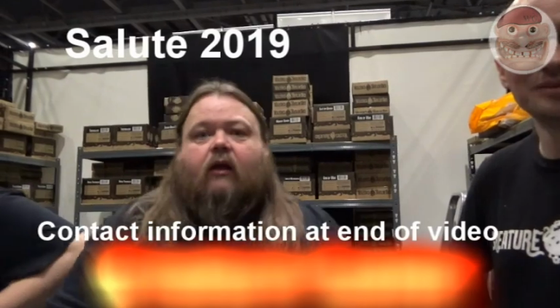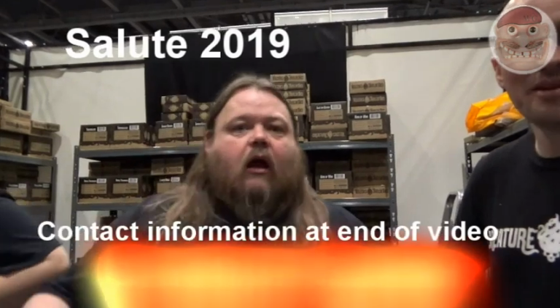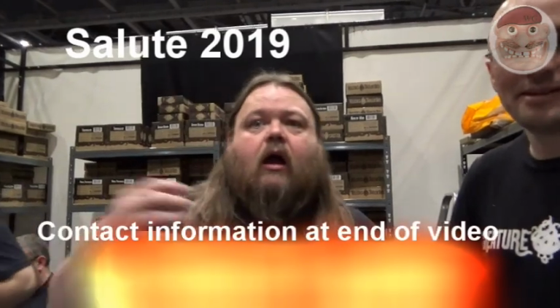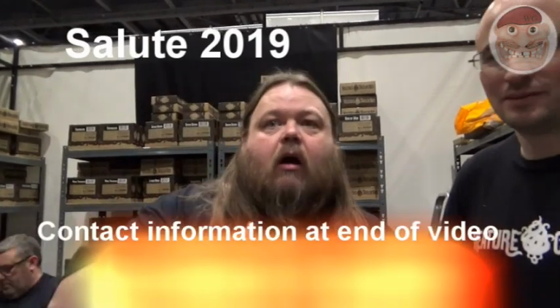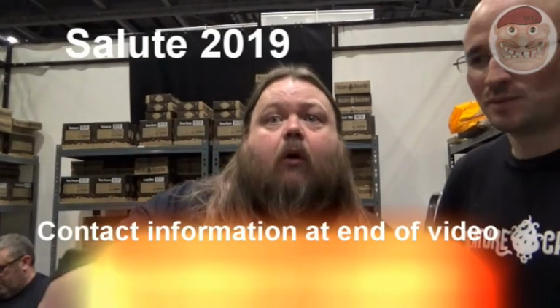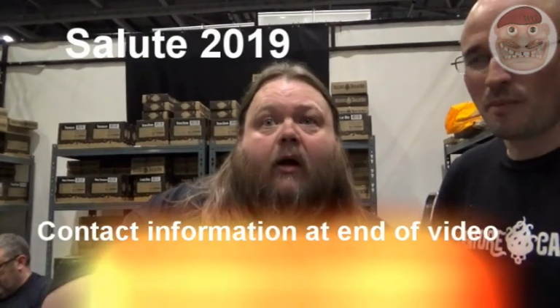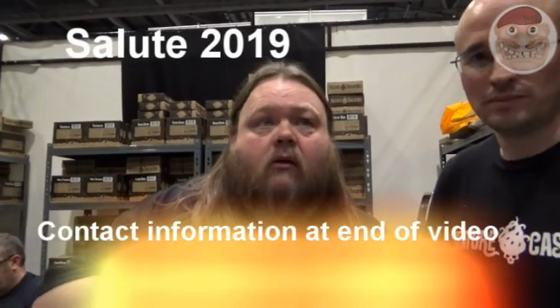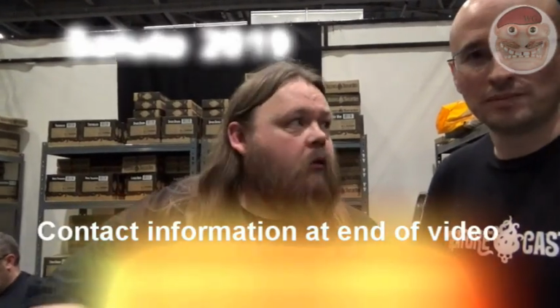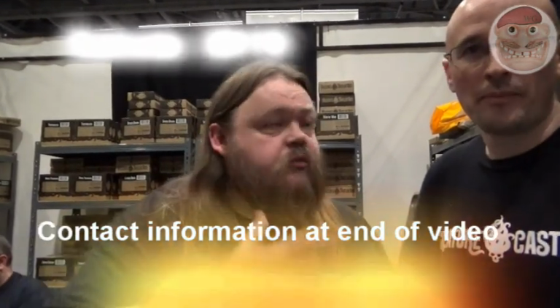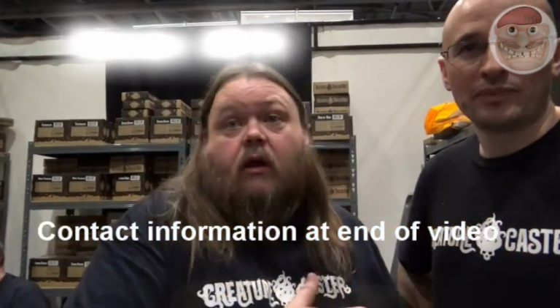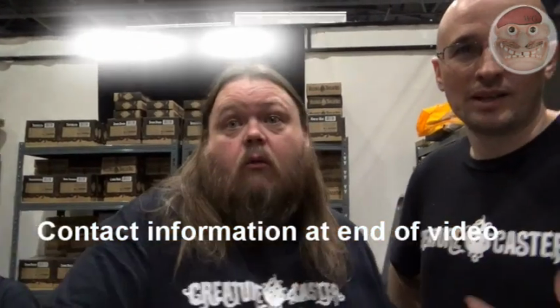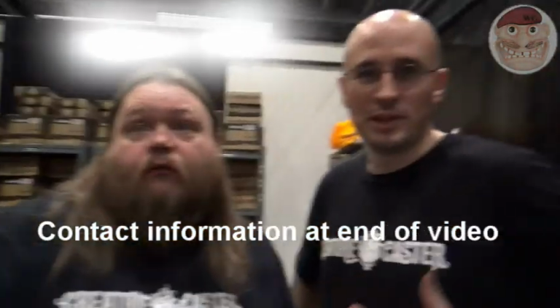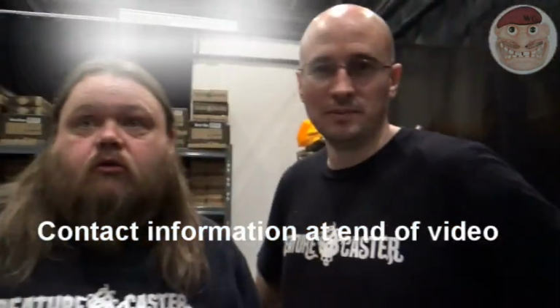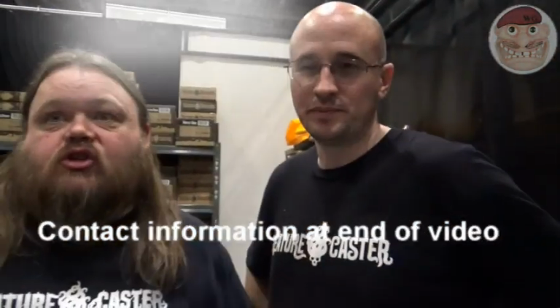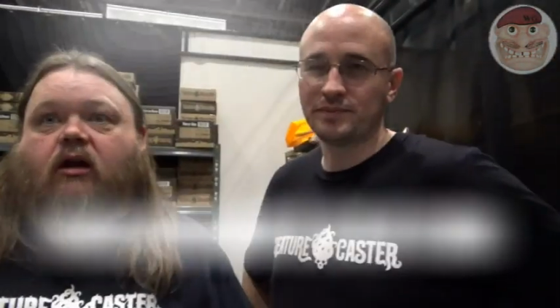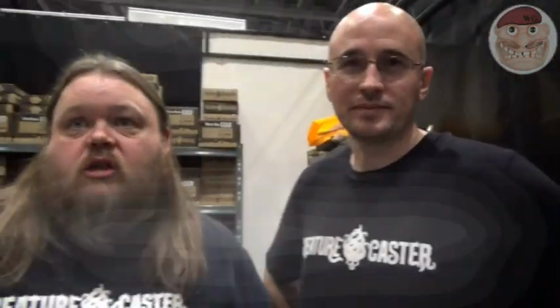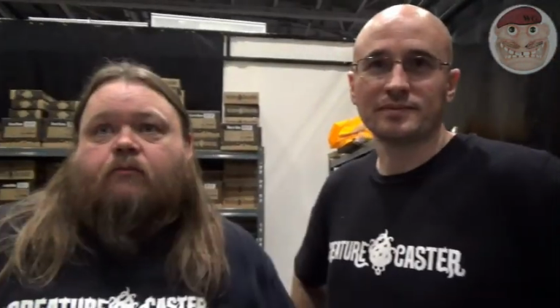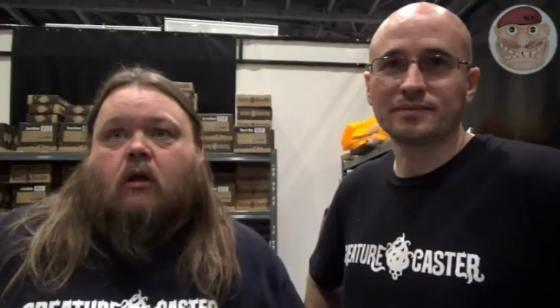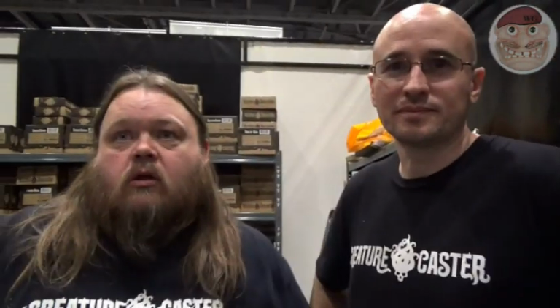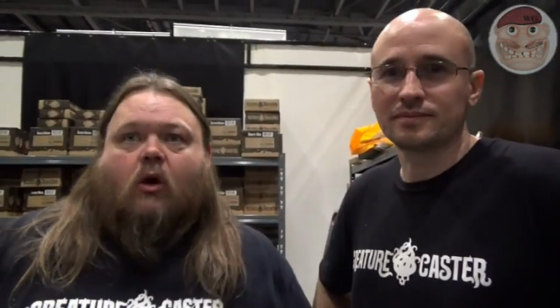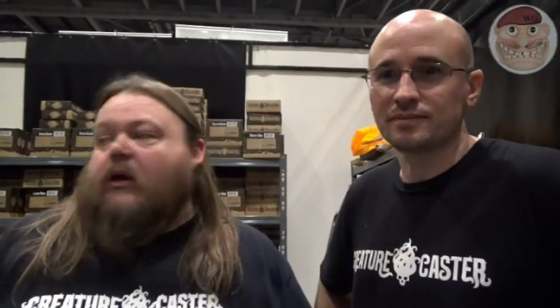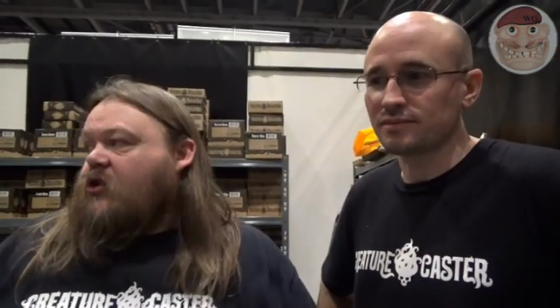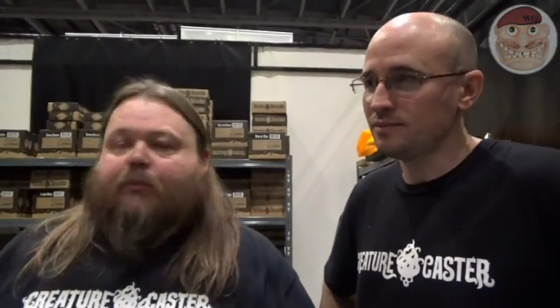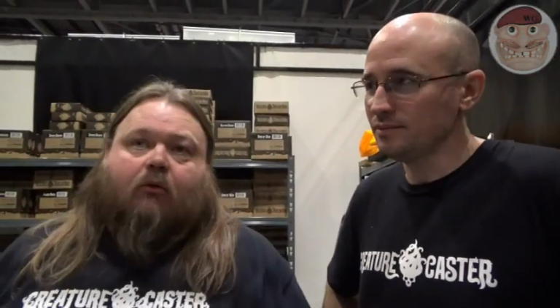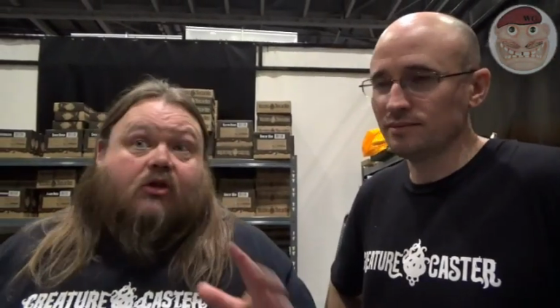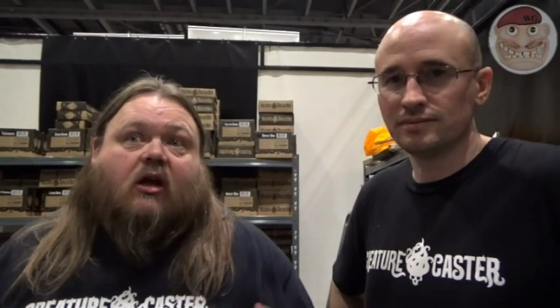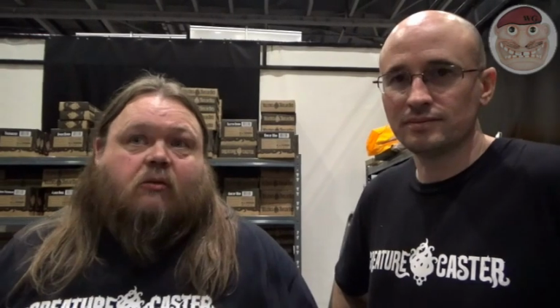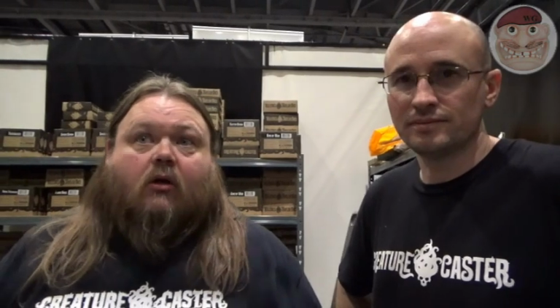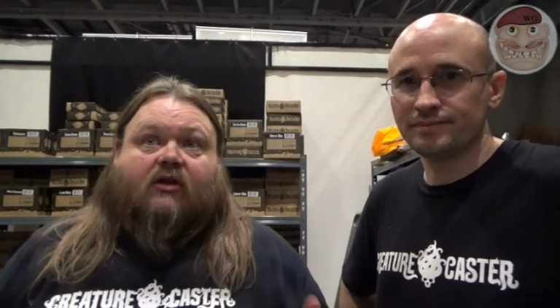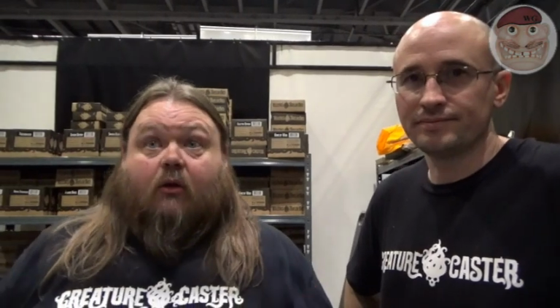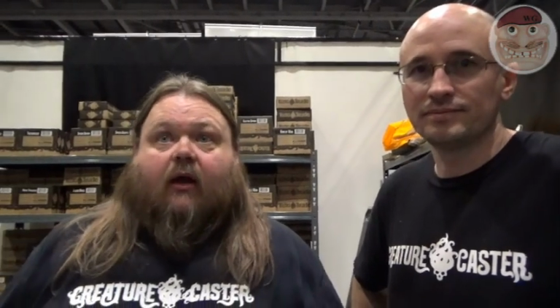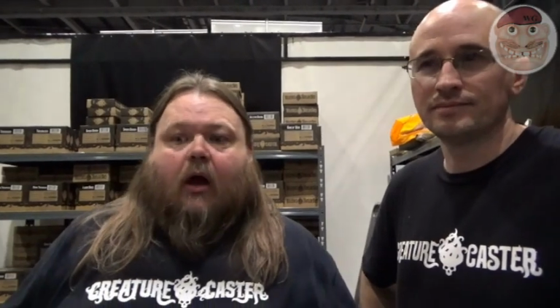Hi, I'm Owen. This is Peter. We're from Creature Caster. So we distribute Creature Caster models in the UK now.